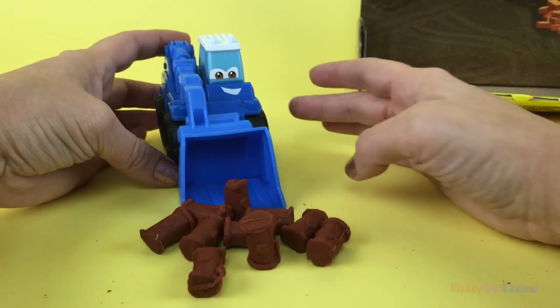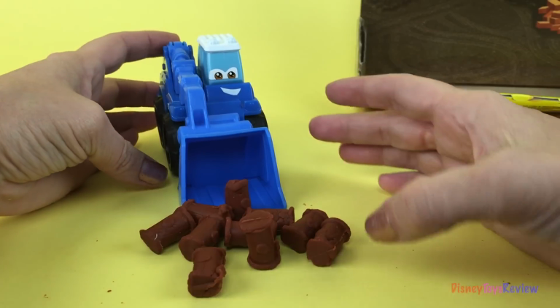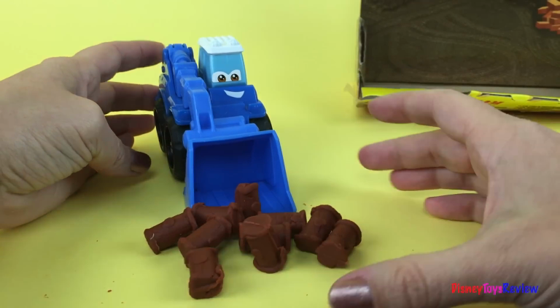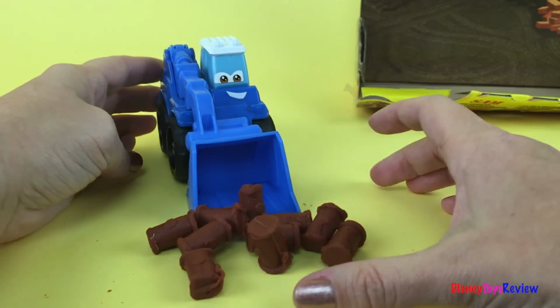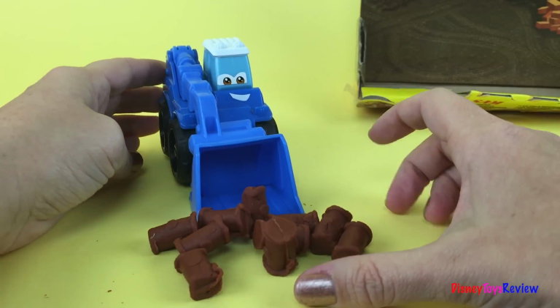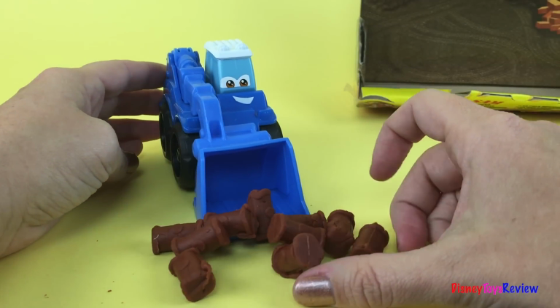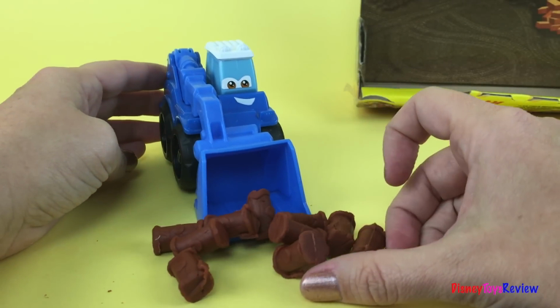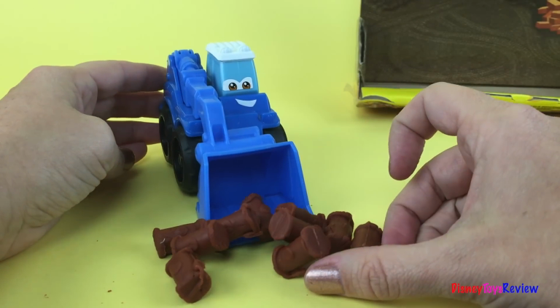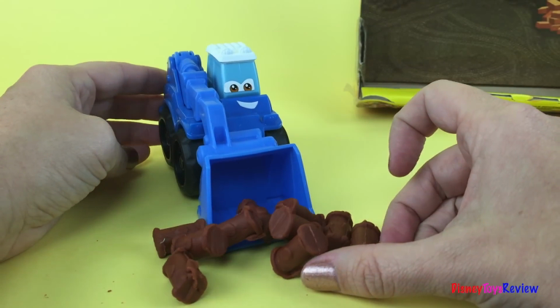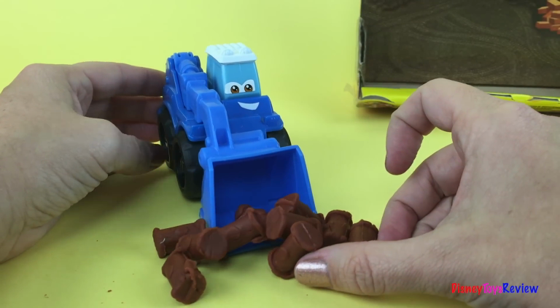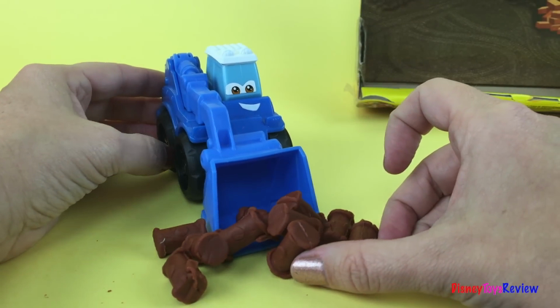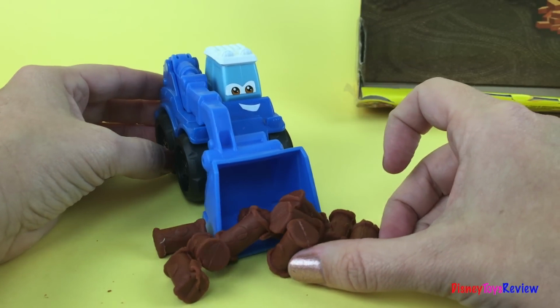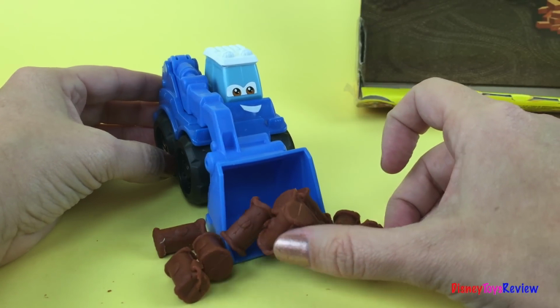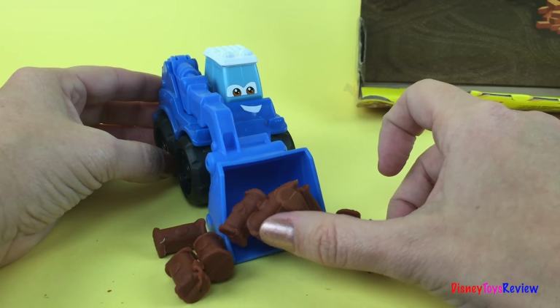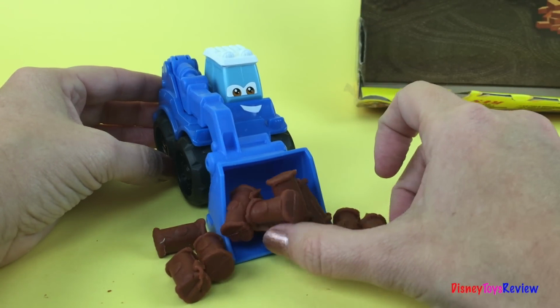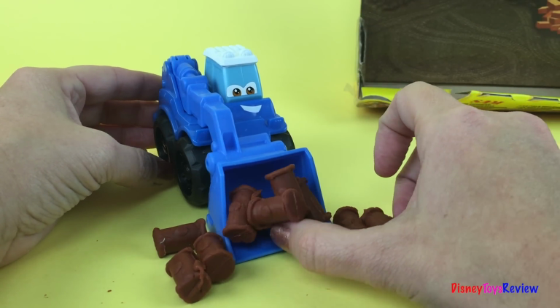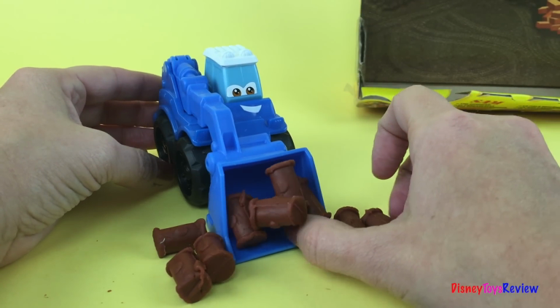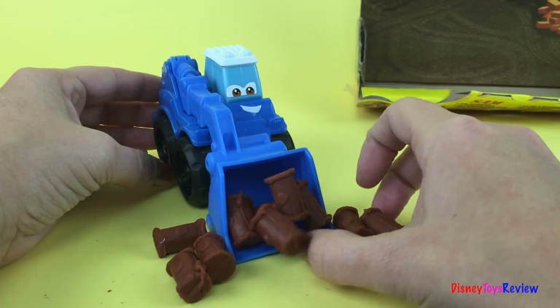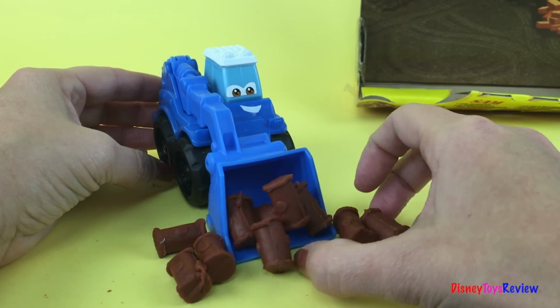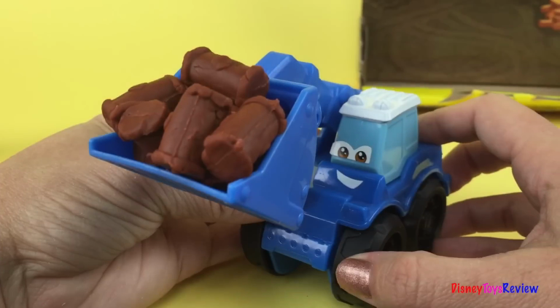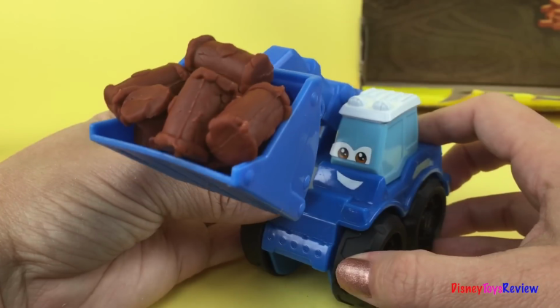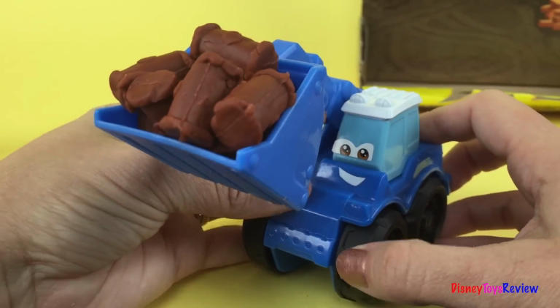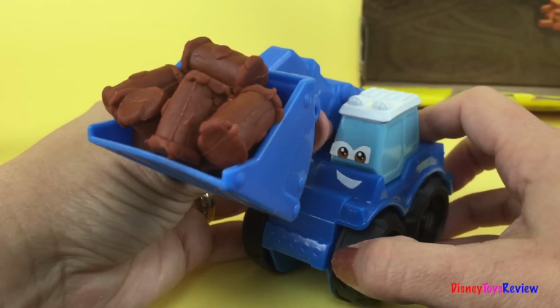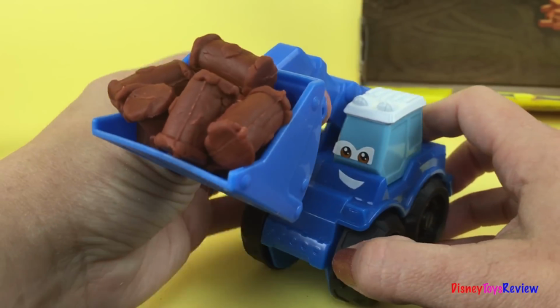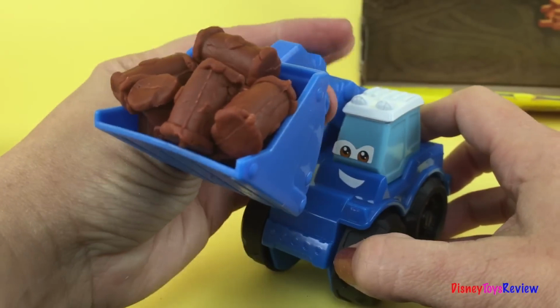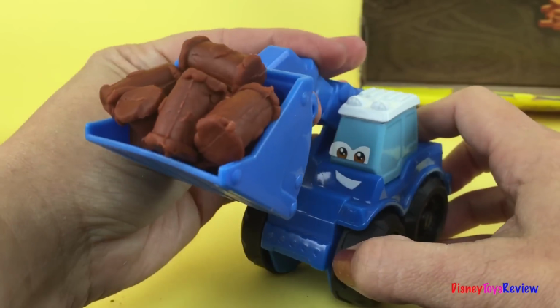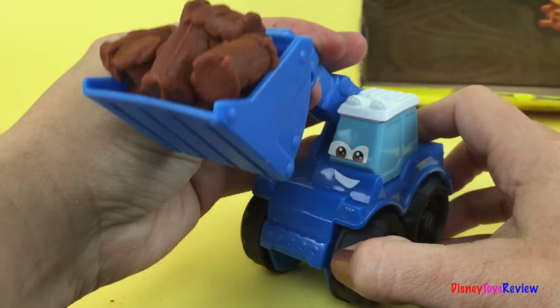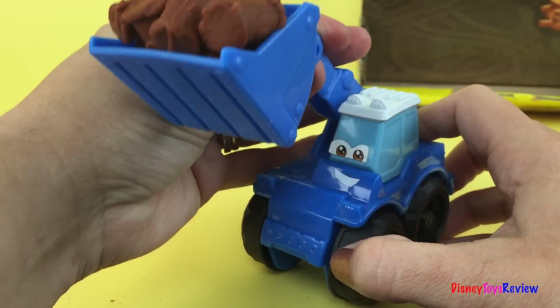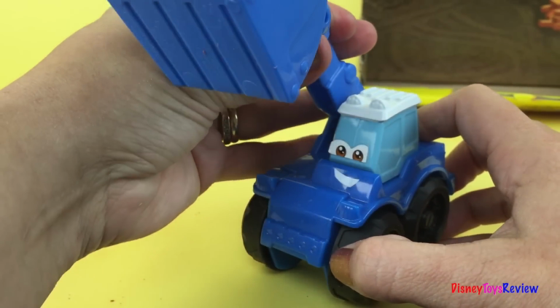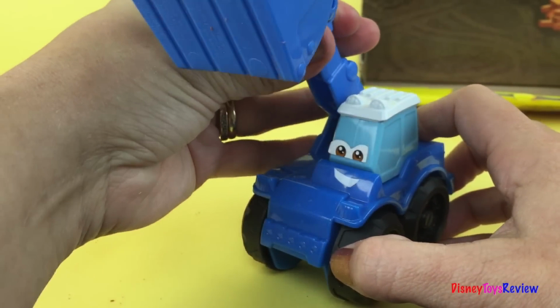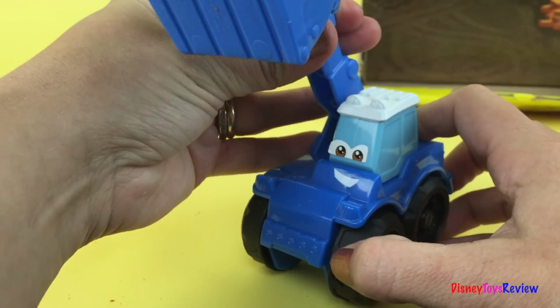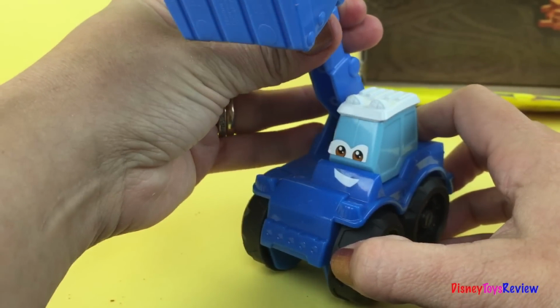He's going to push, push, push, push, push. Woo-hoo! Let's lift him up high.